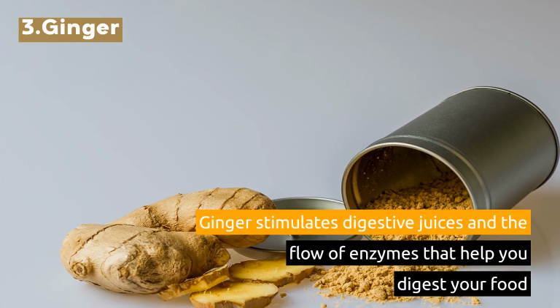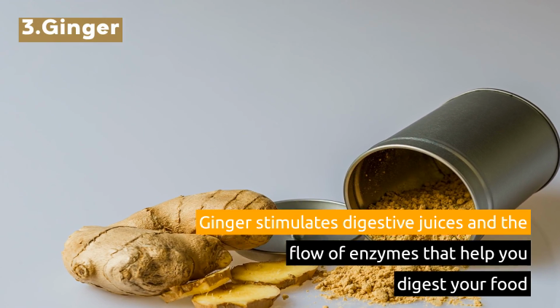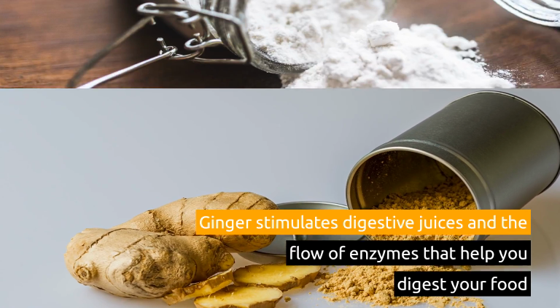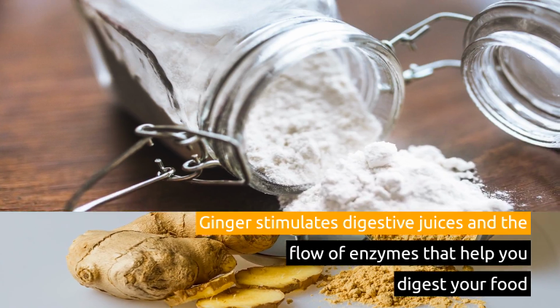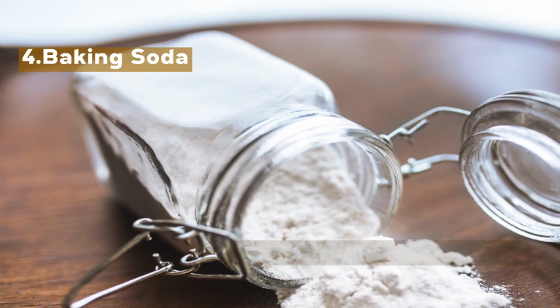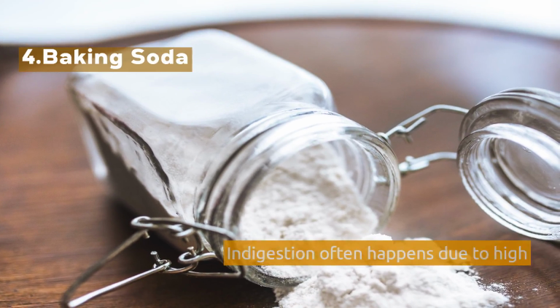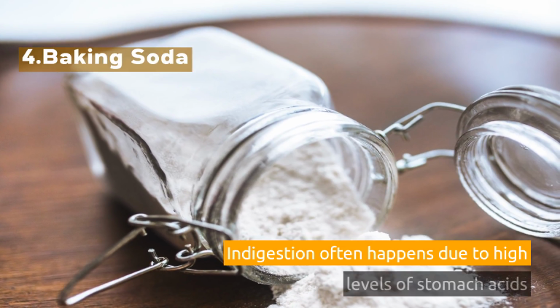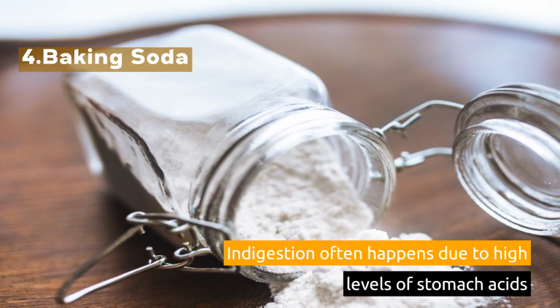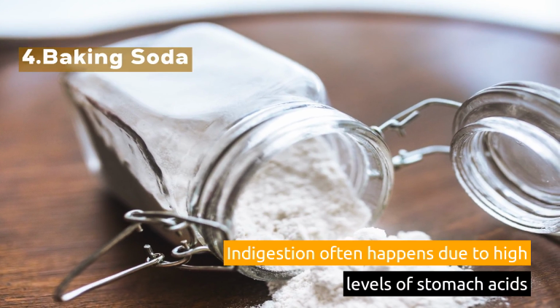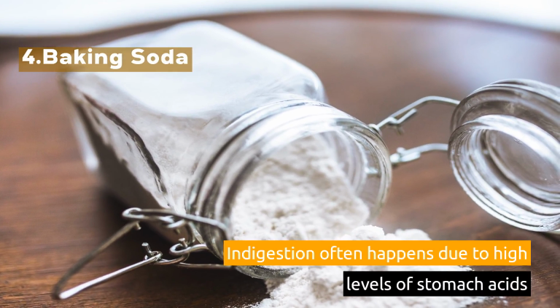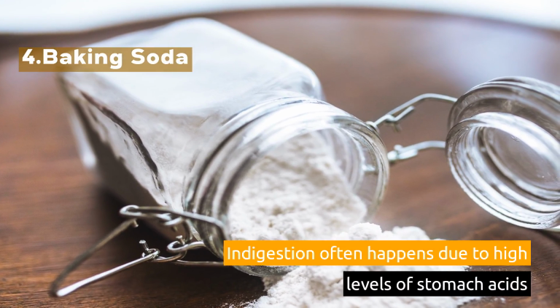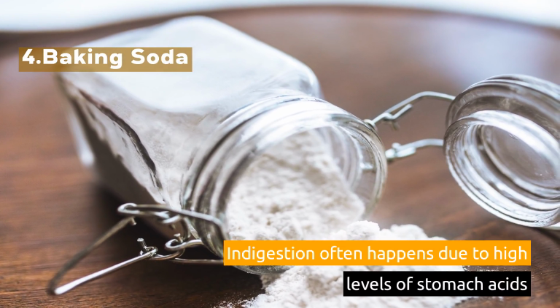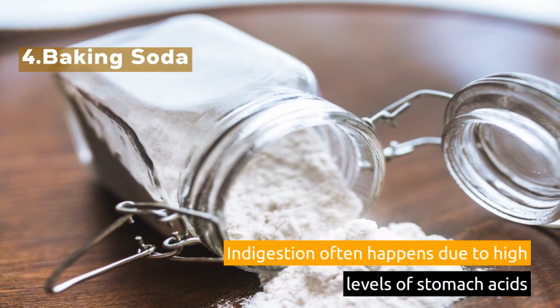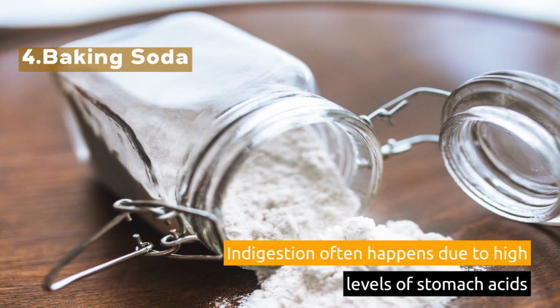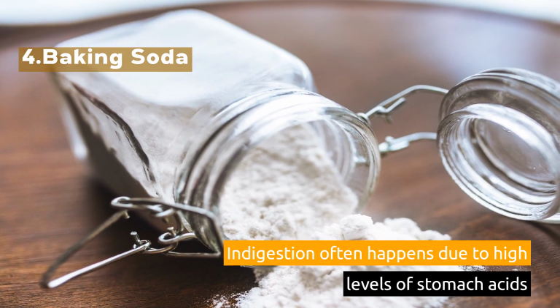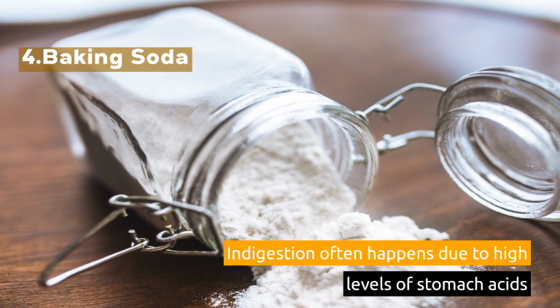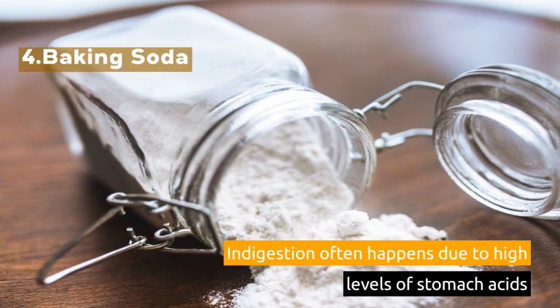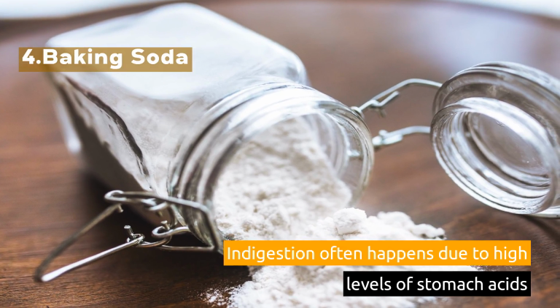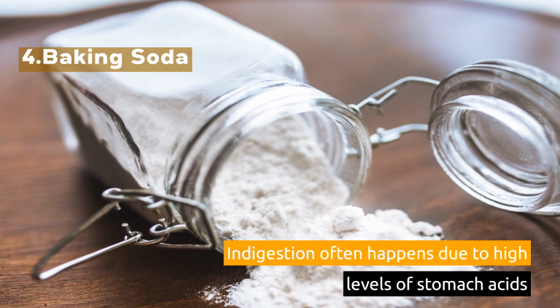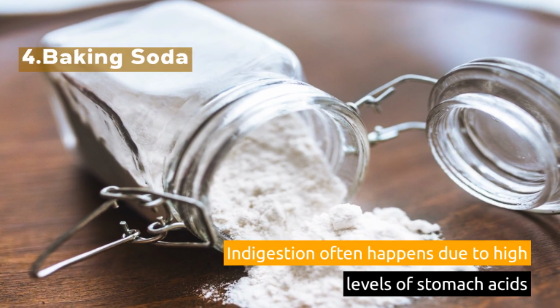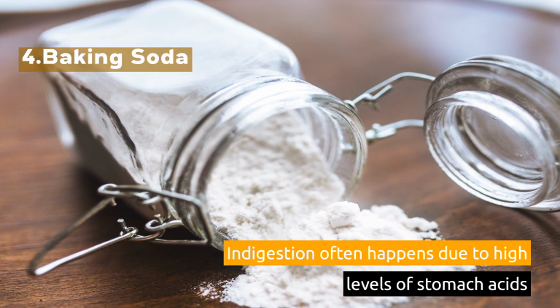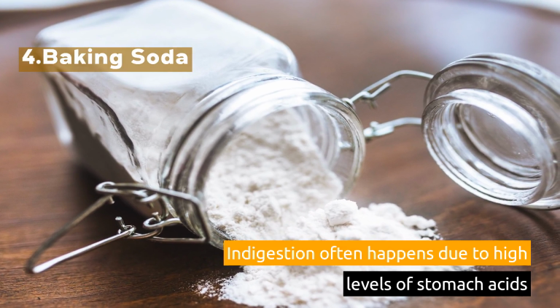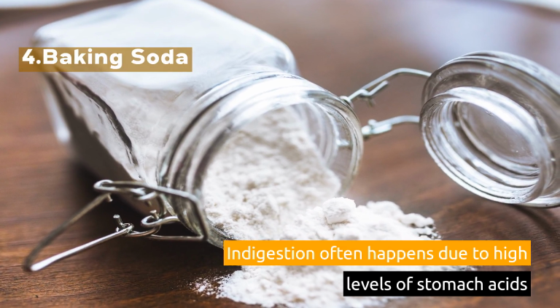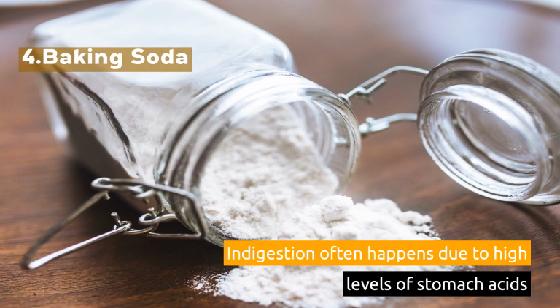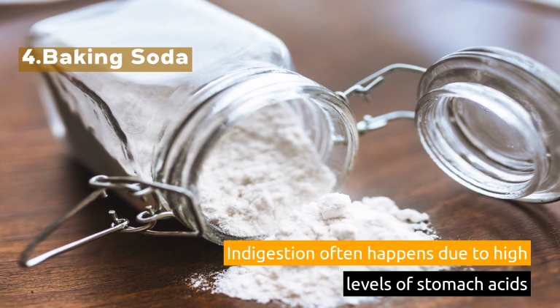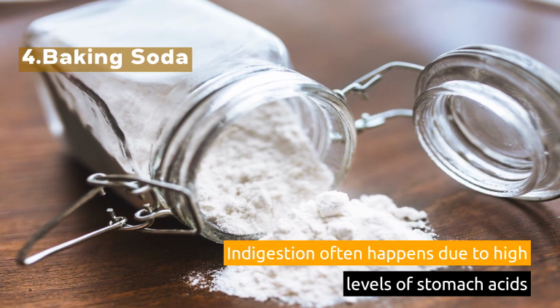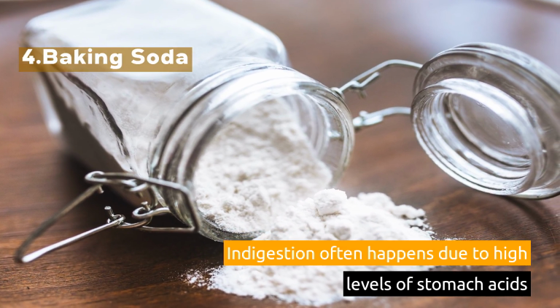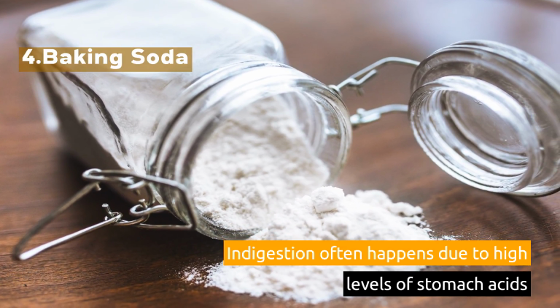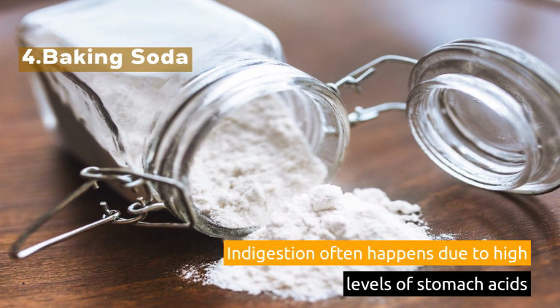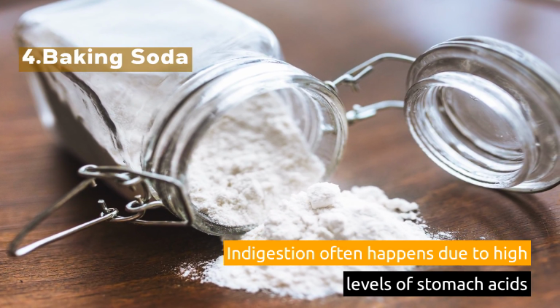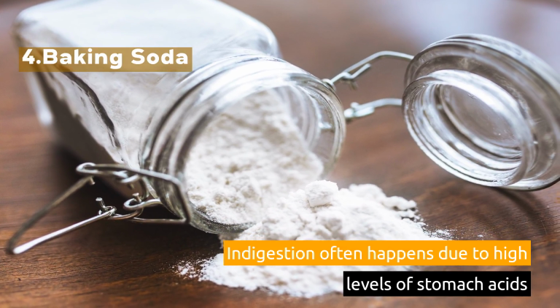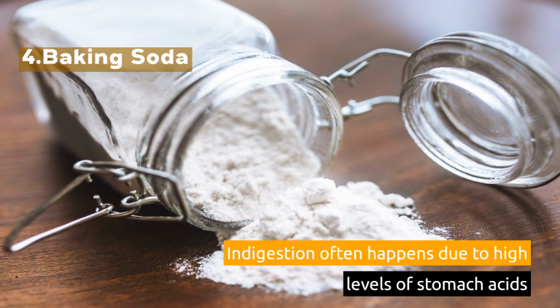4. Baking Soda. Indigestion often happens due to high levels of stomach acids.